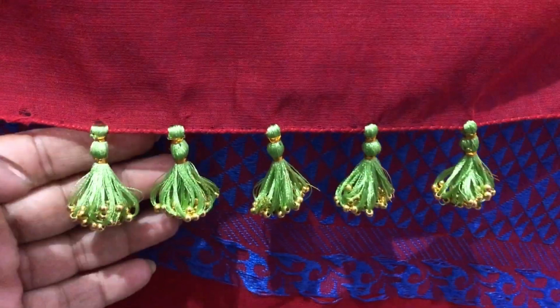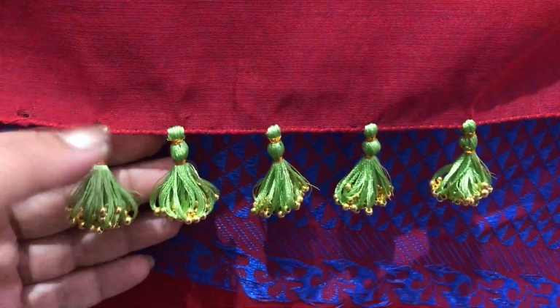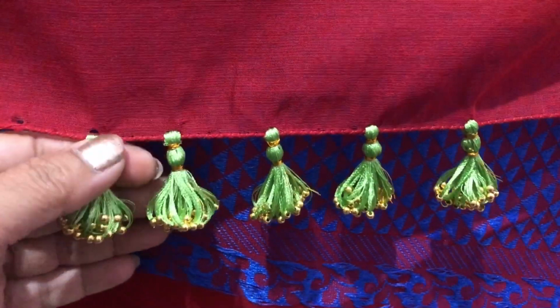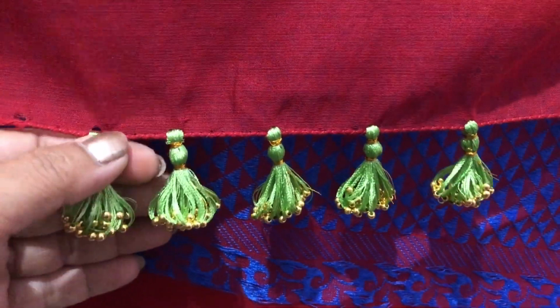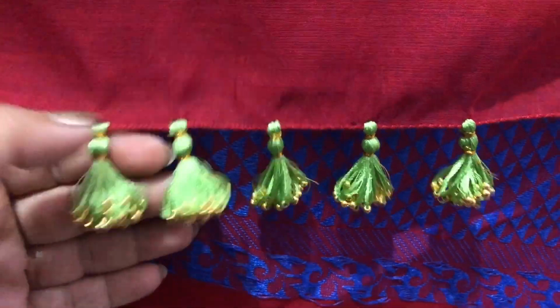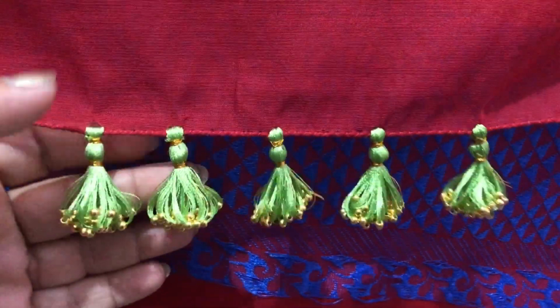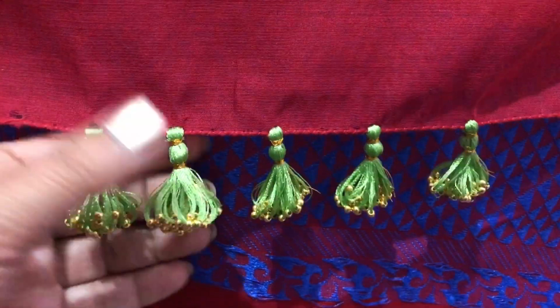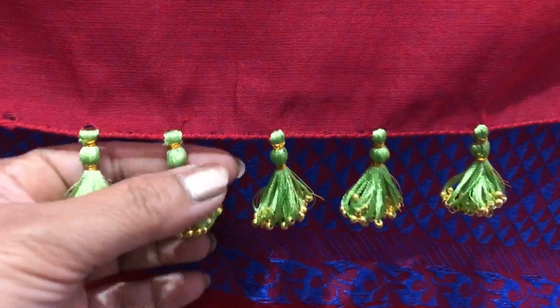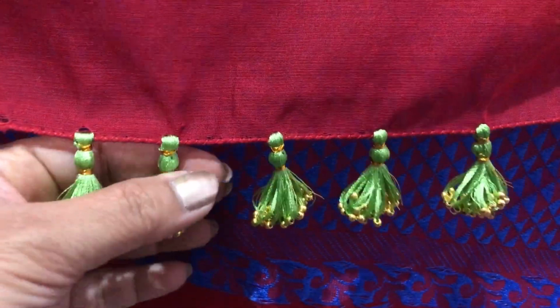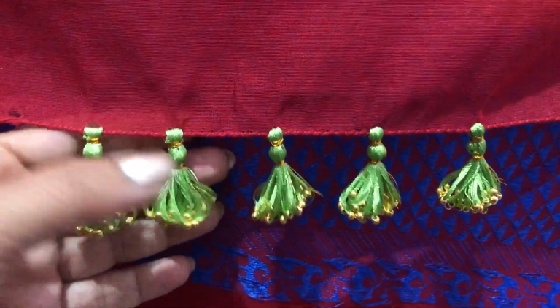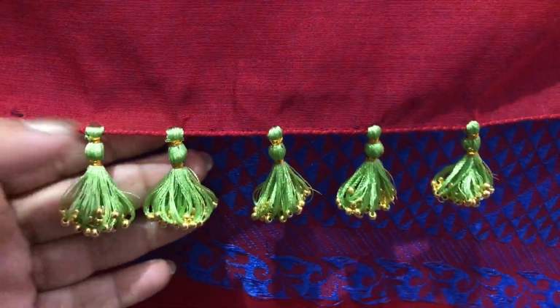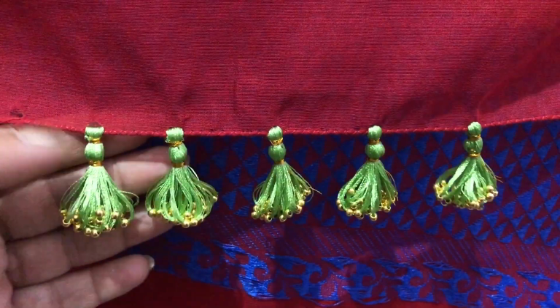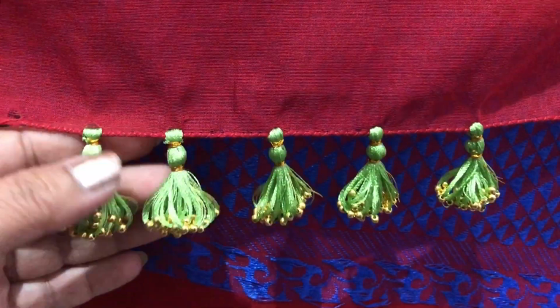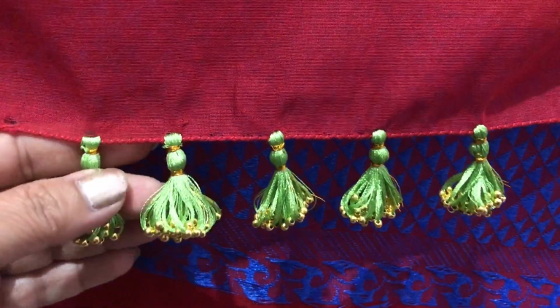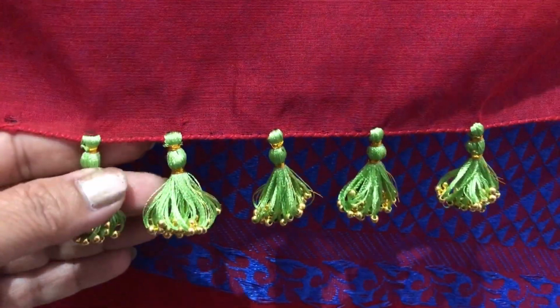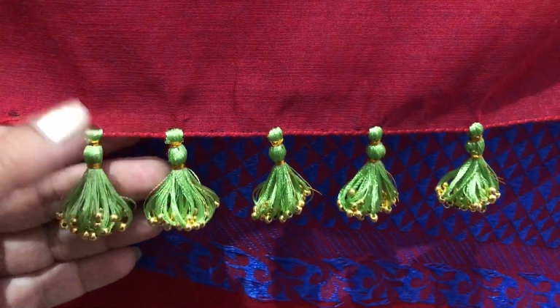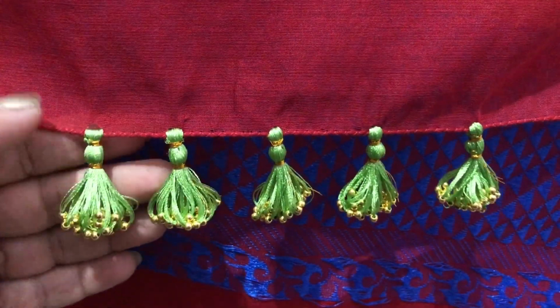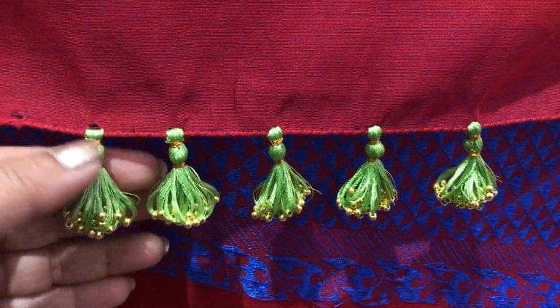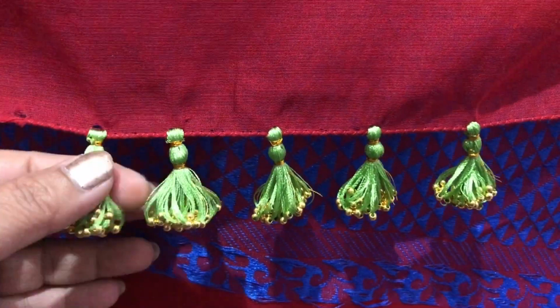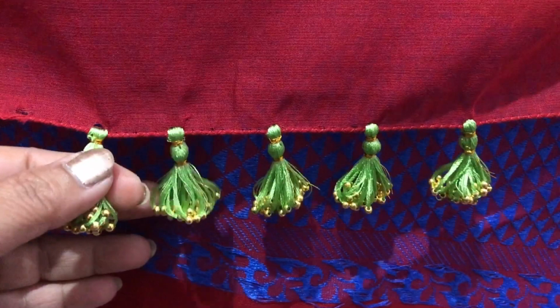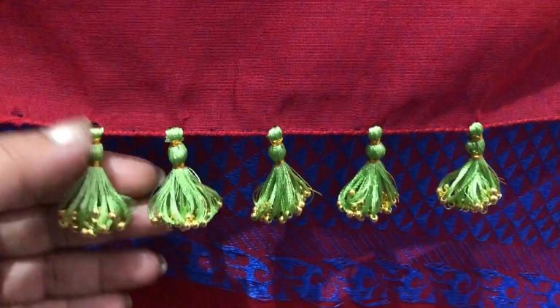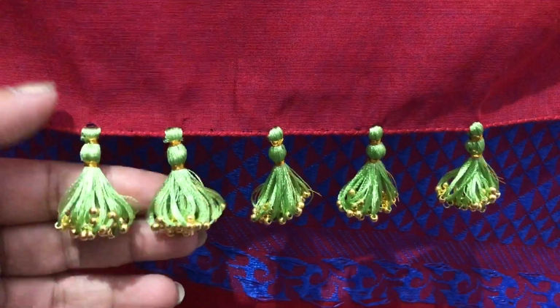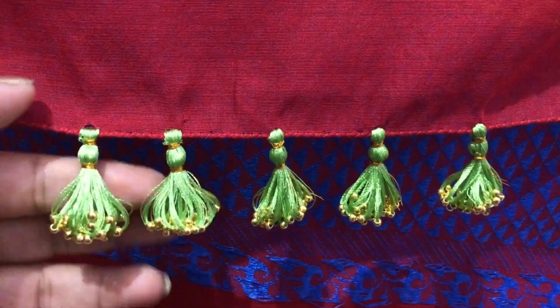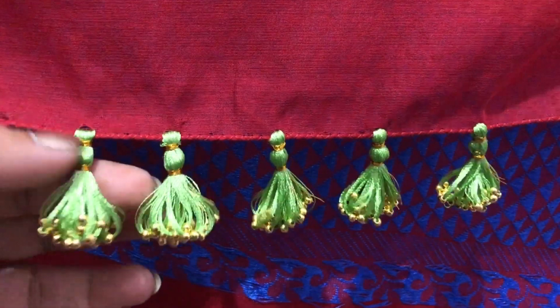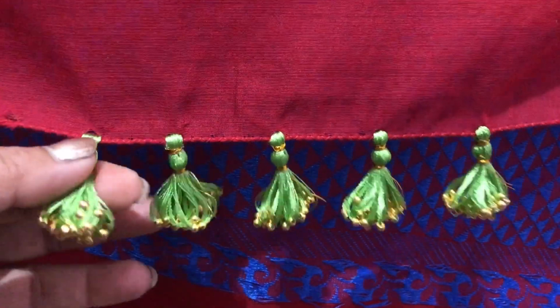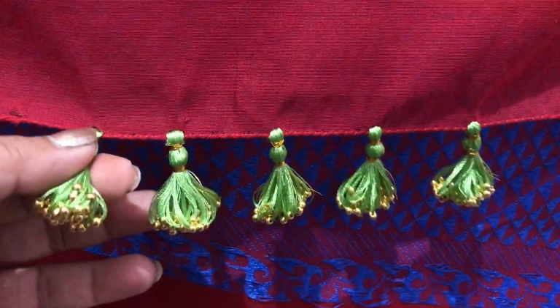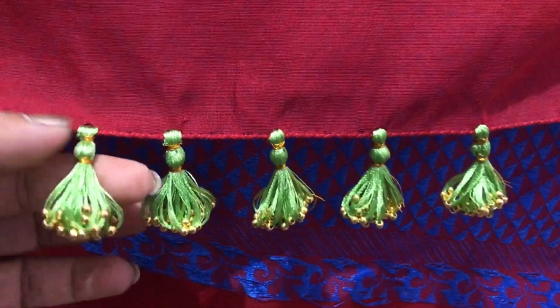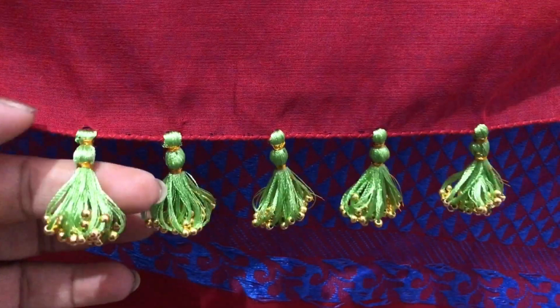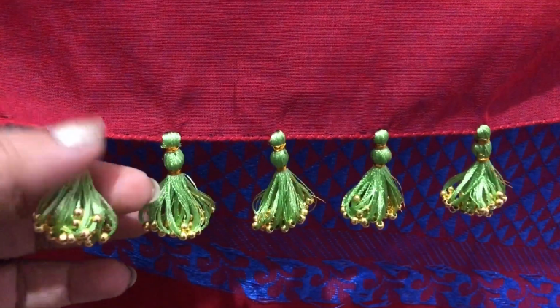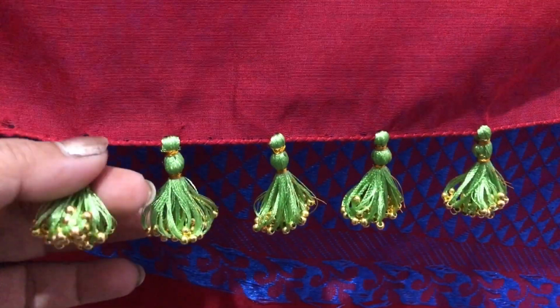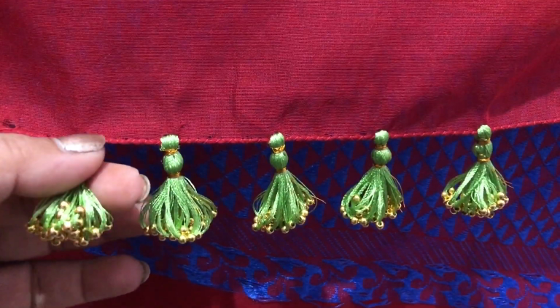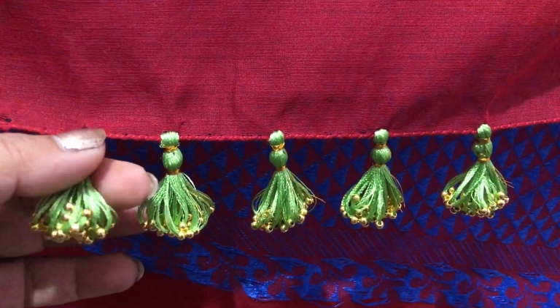If you want, I will show you a bit of an explanation. Here is a bit of a 3D product.